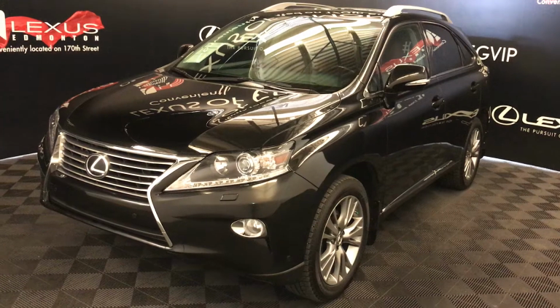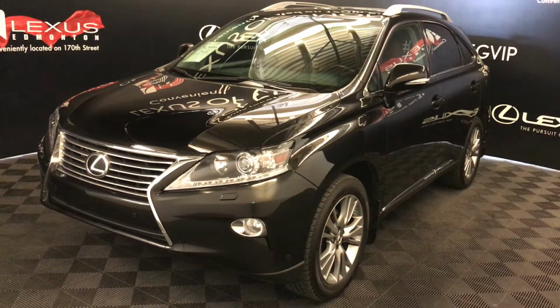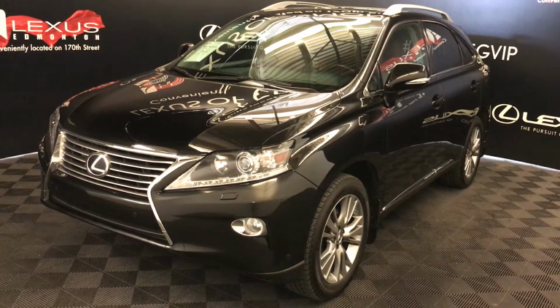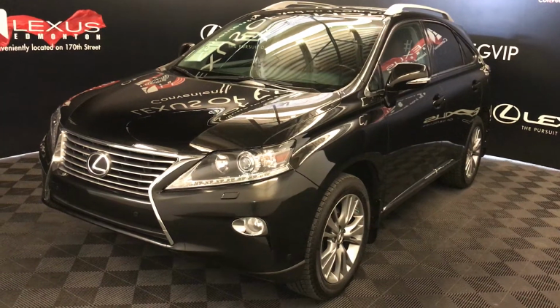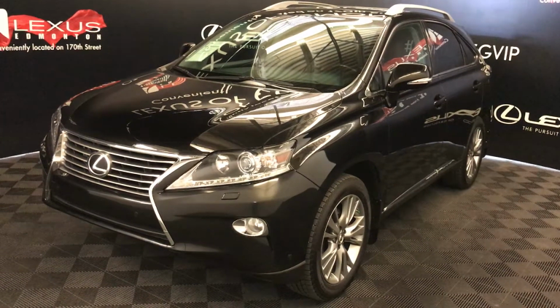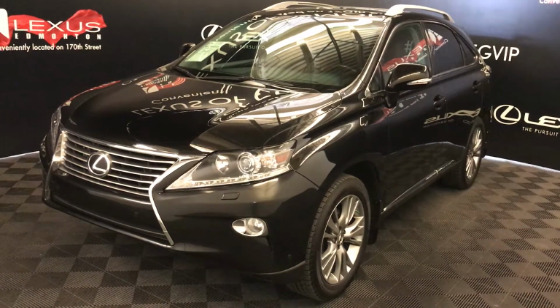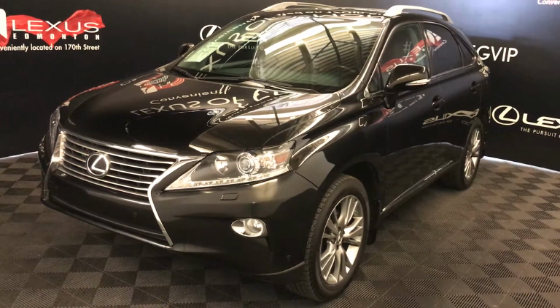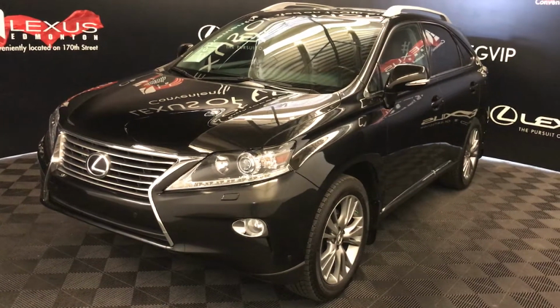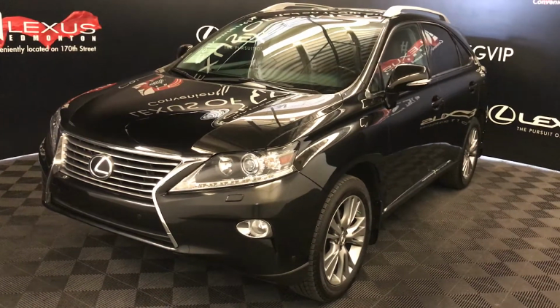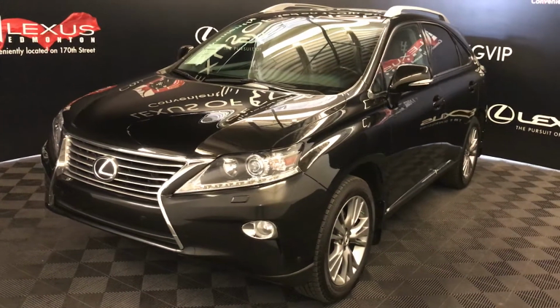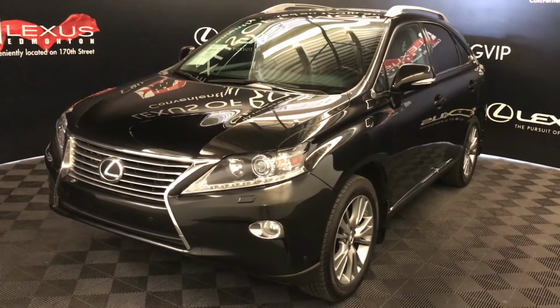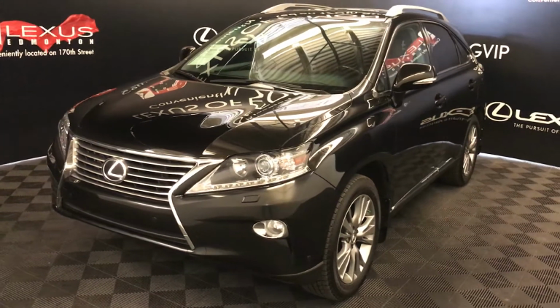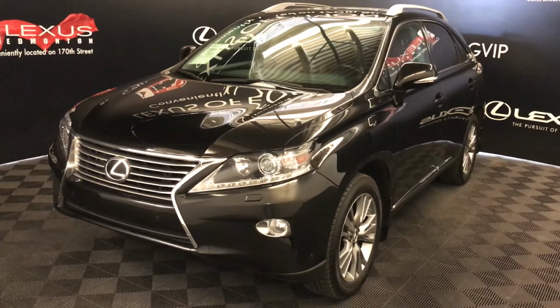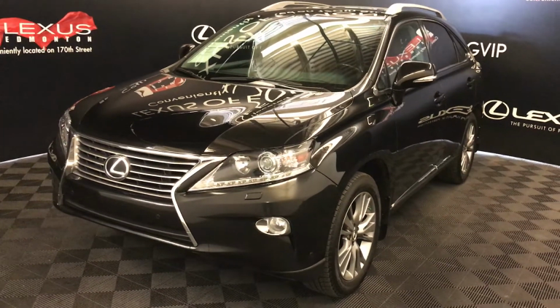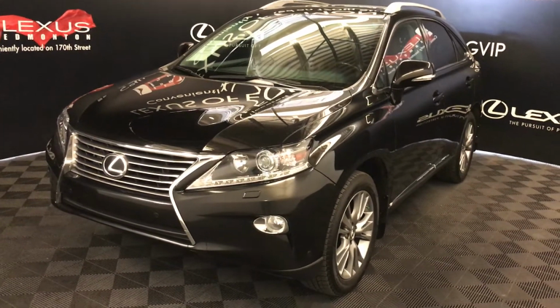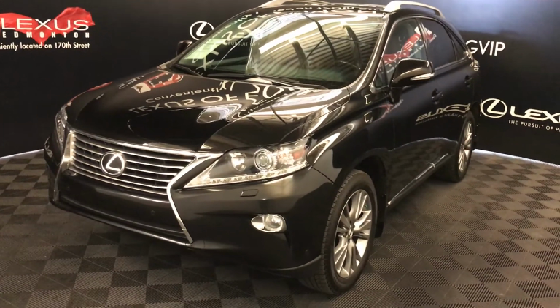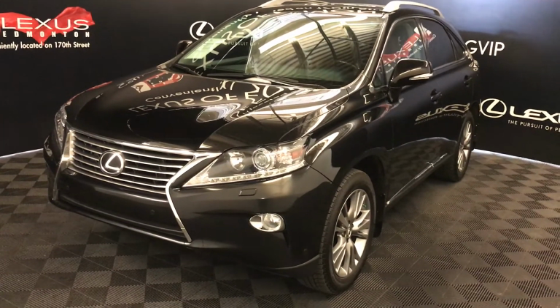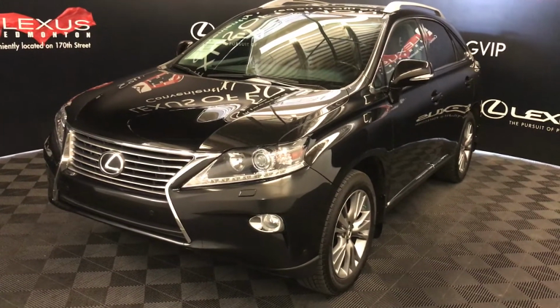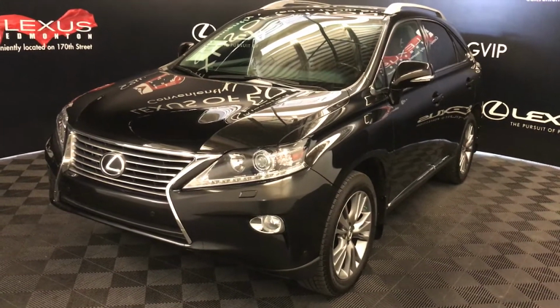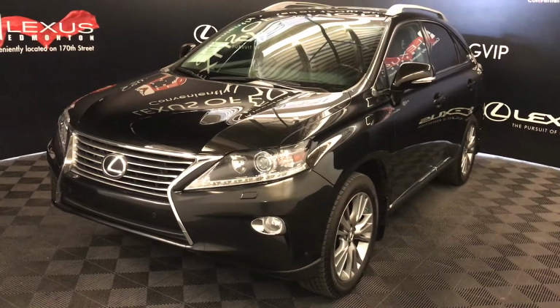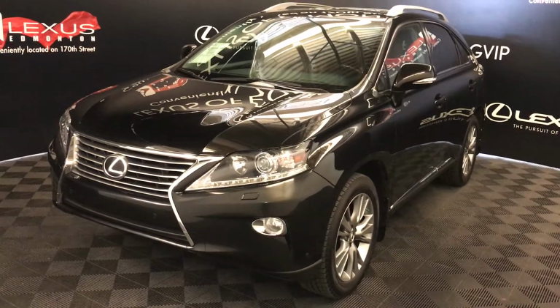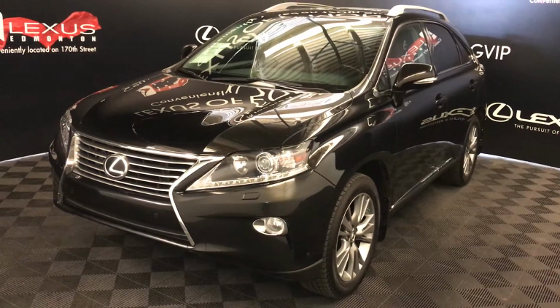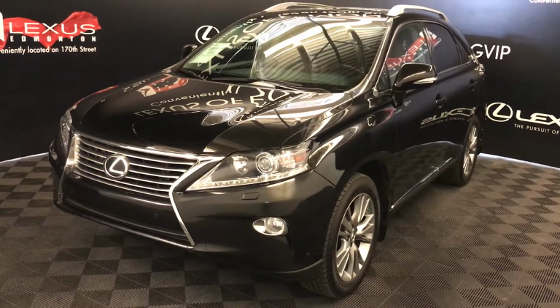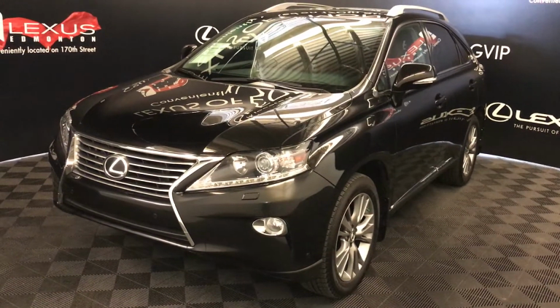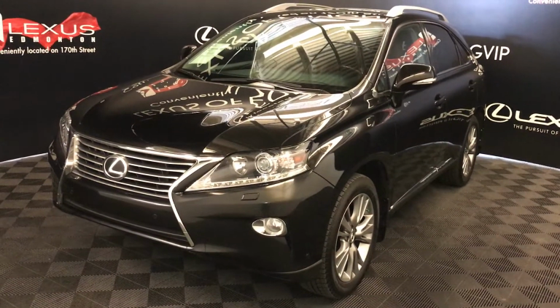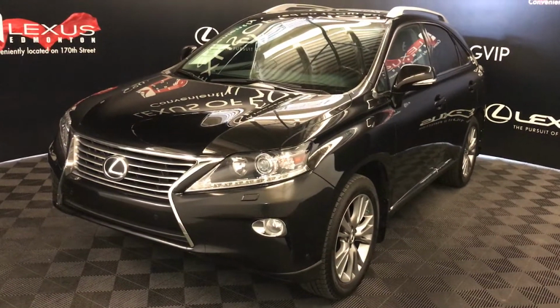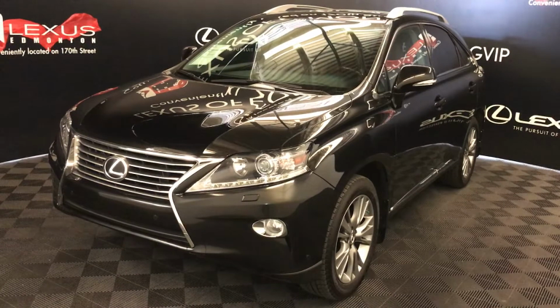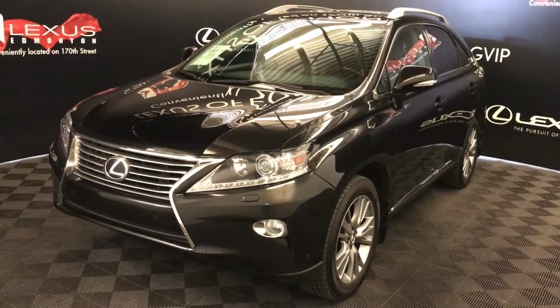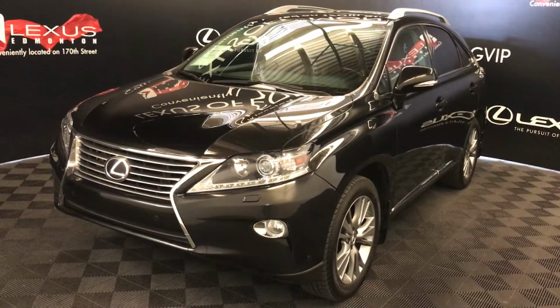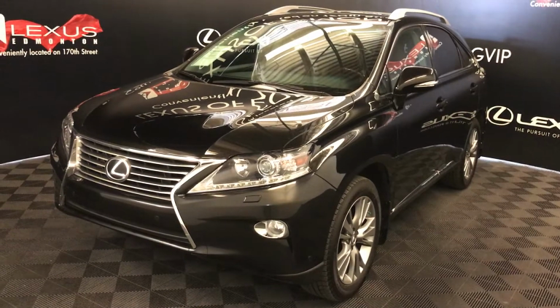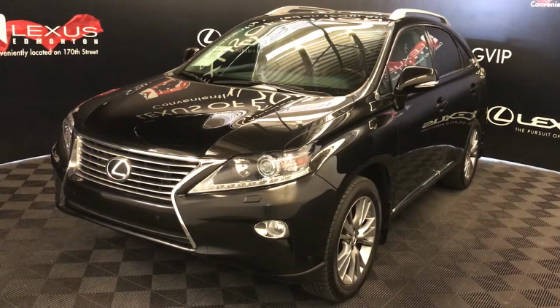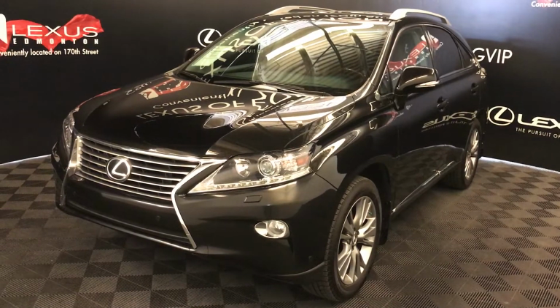Welcome to Lexus of Edmonton. We are located off 111th Avenue and 170th Street in Edmonton, Alberta, Canada.